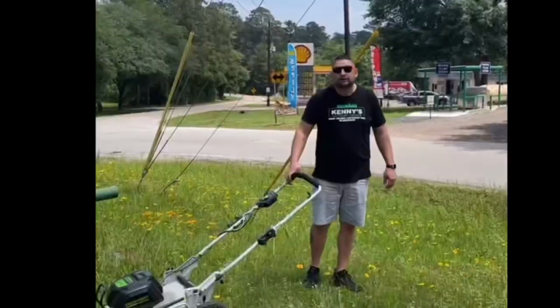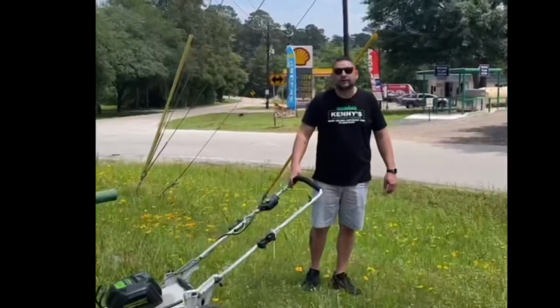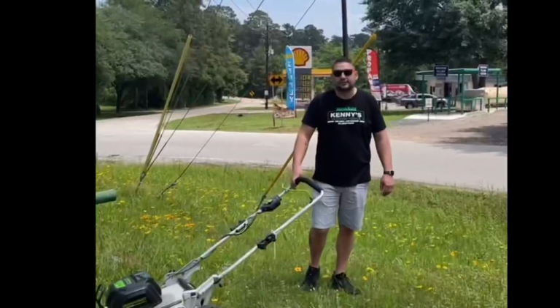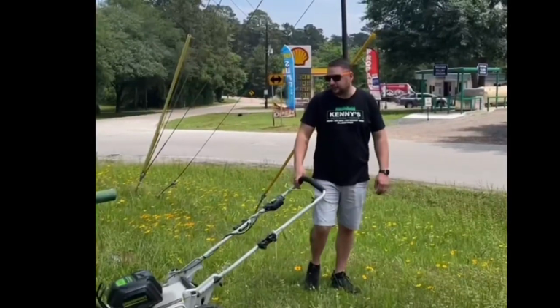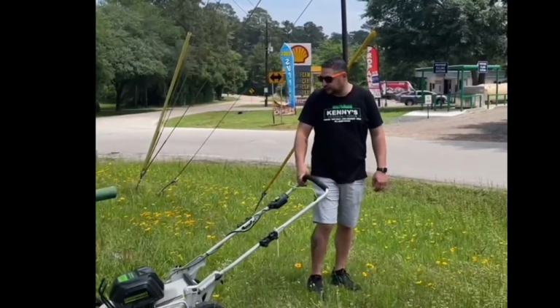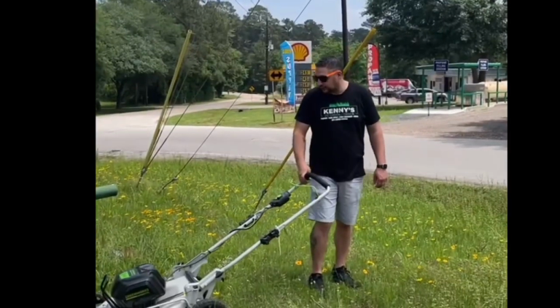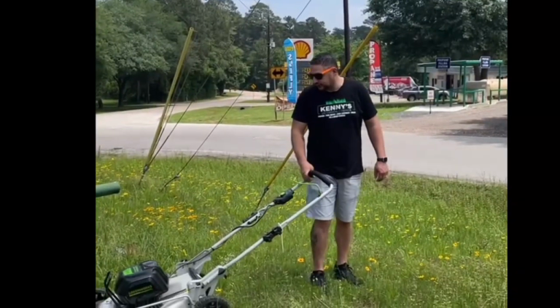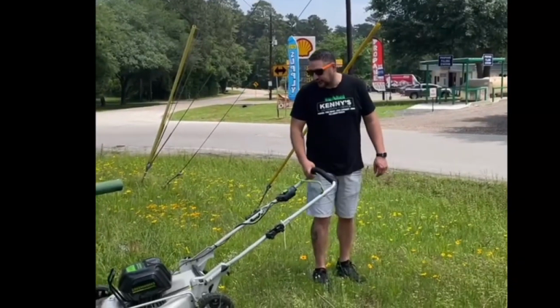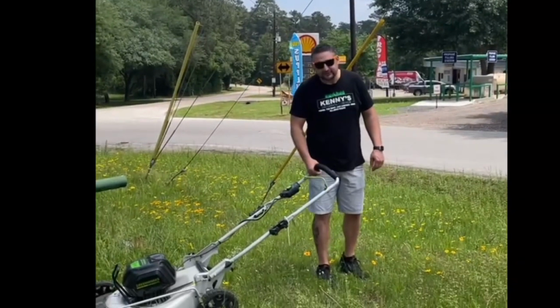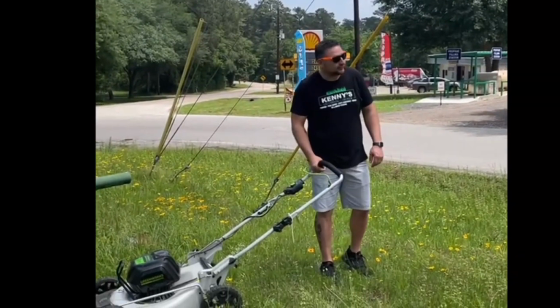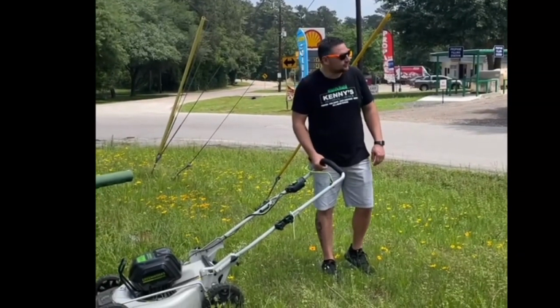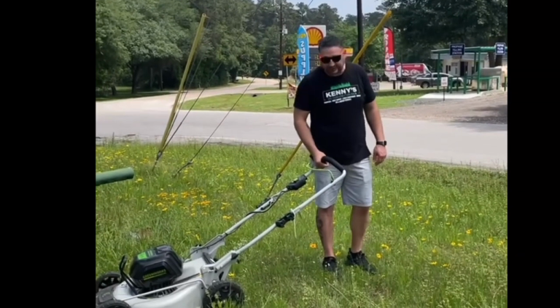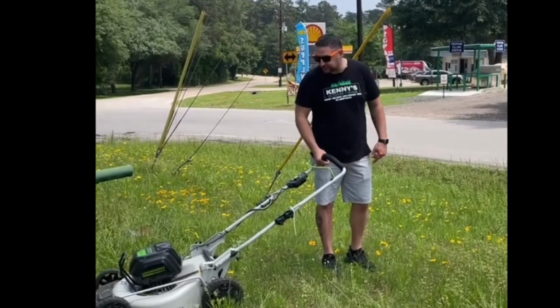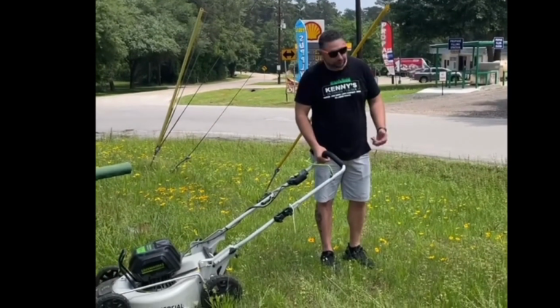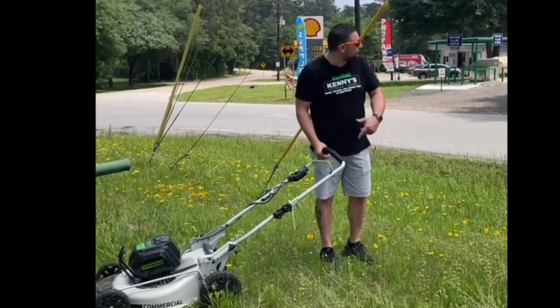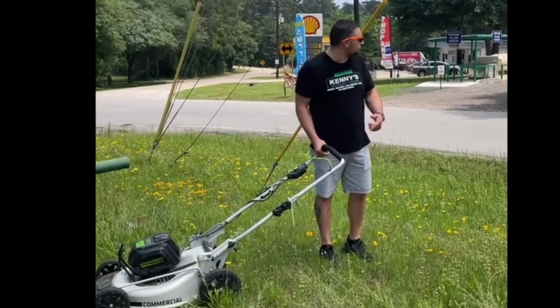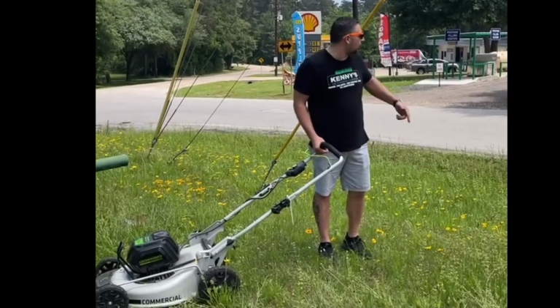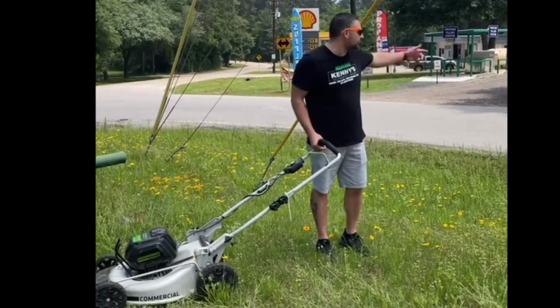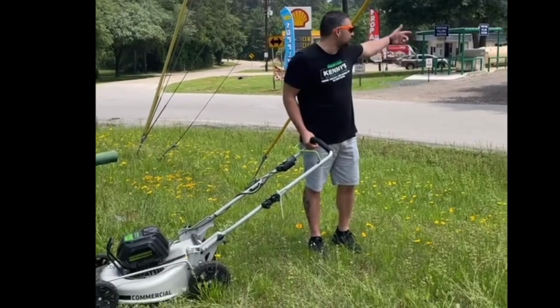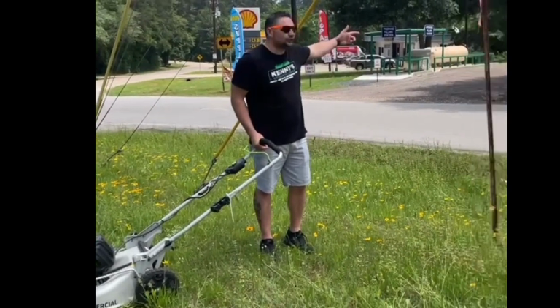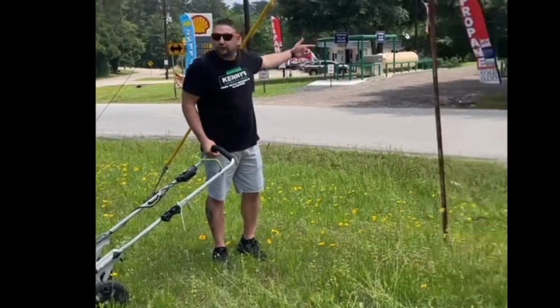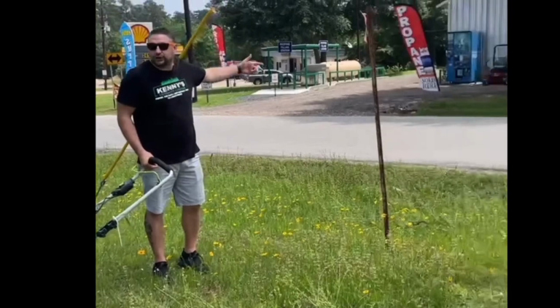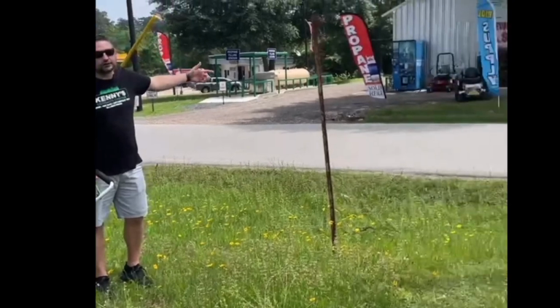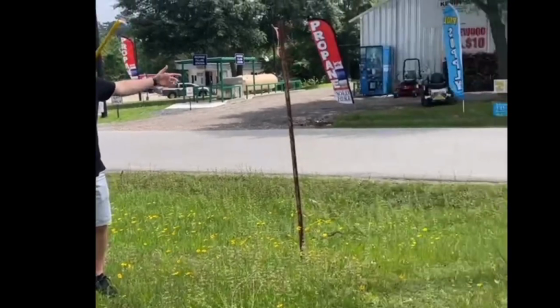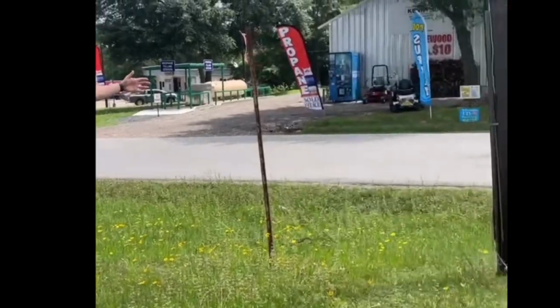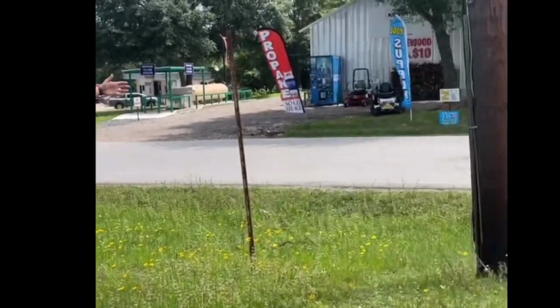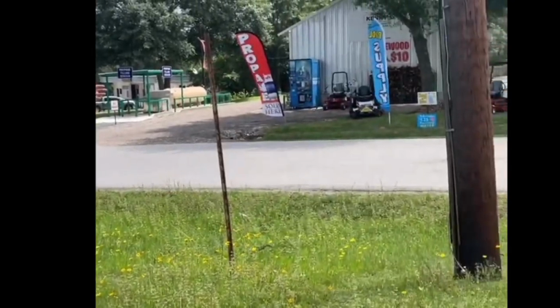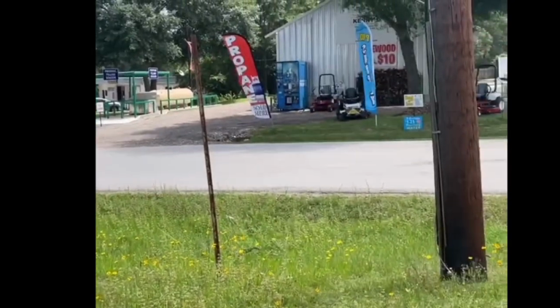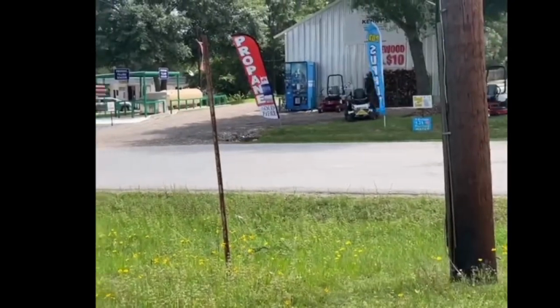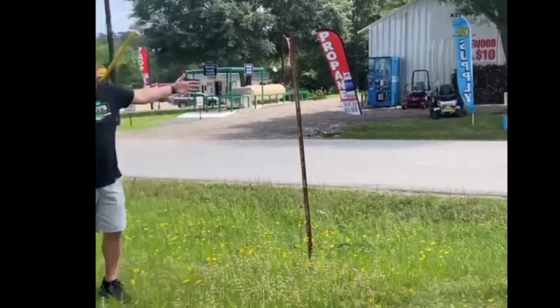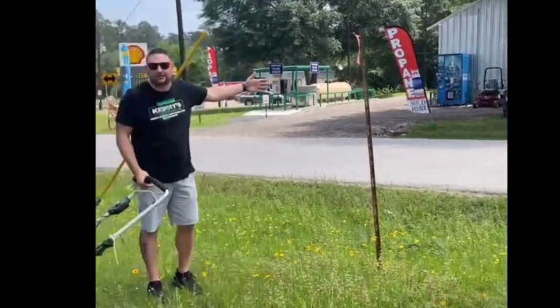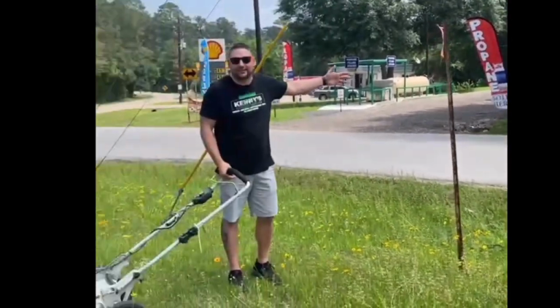Kenny's Outdoor Corner, guys. Come see us — from push mowers to zero turns, I got you for all your lawn needs.